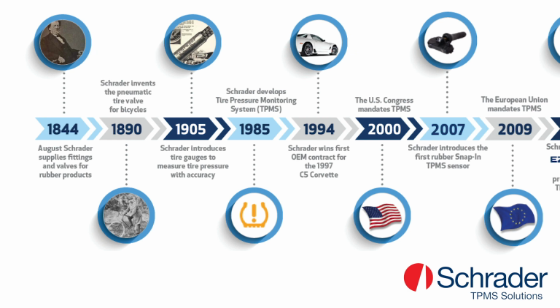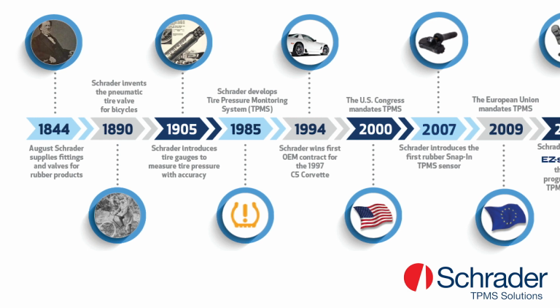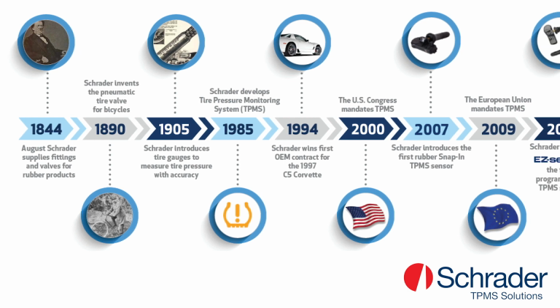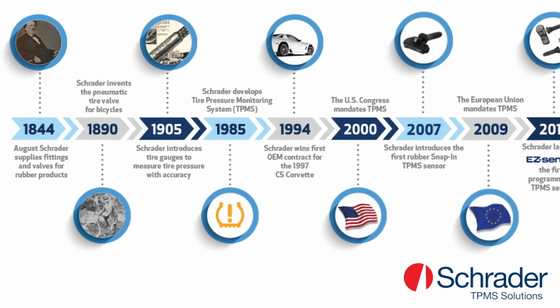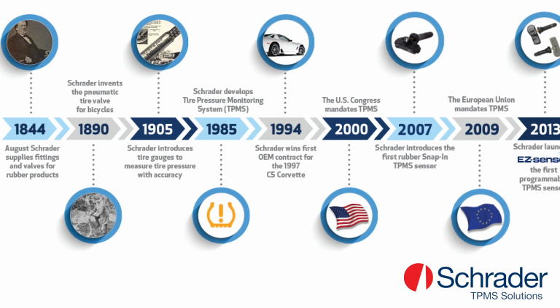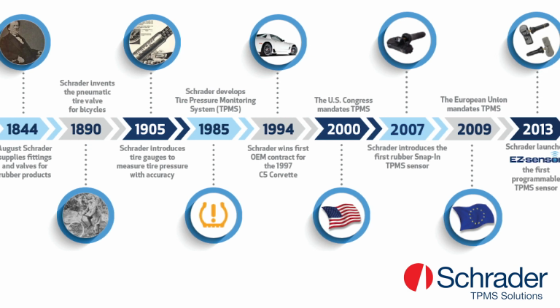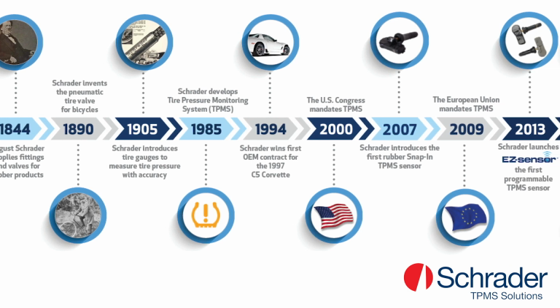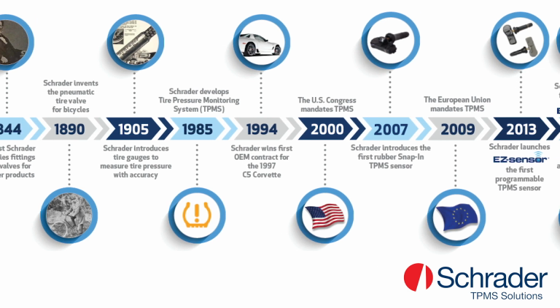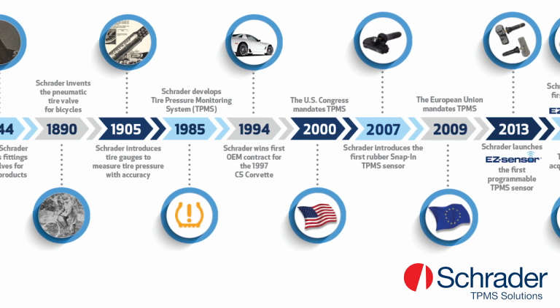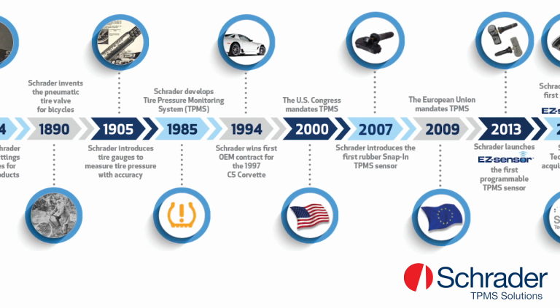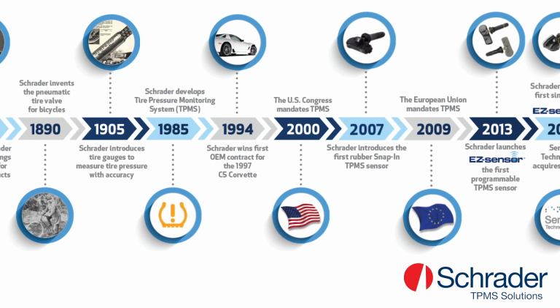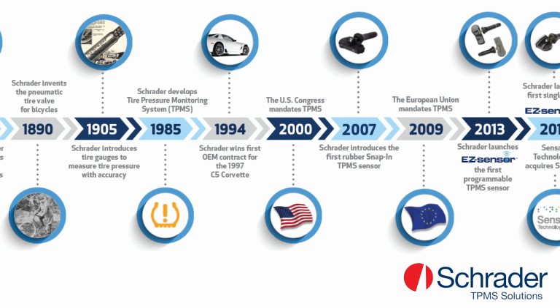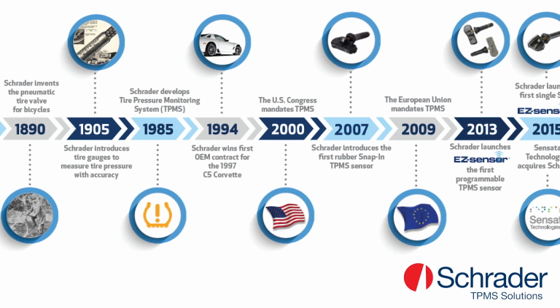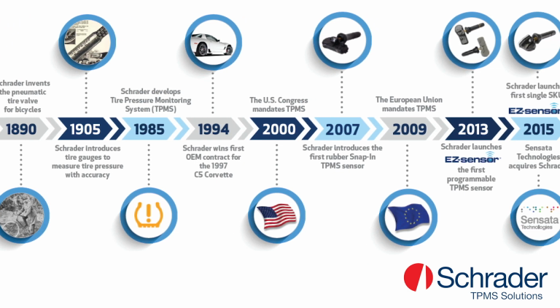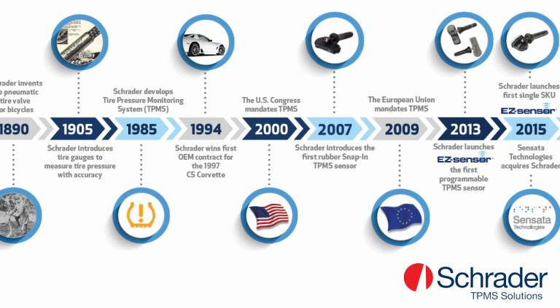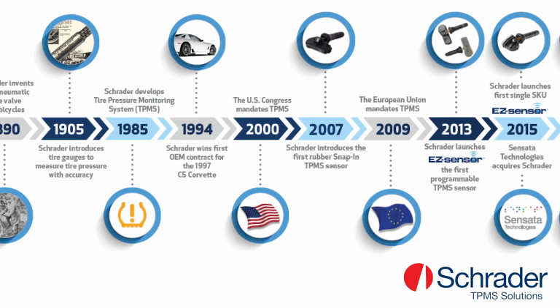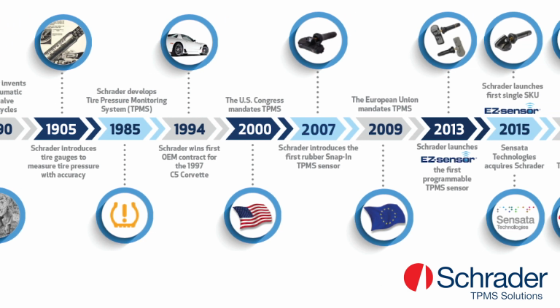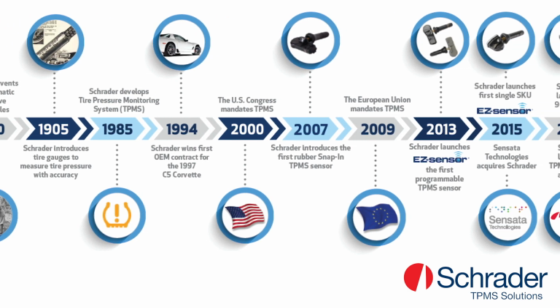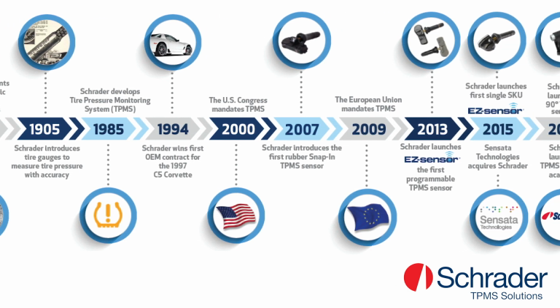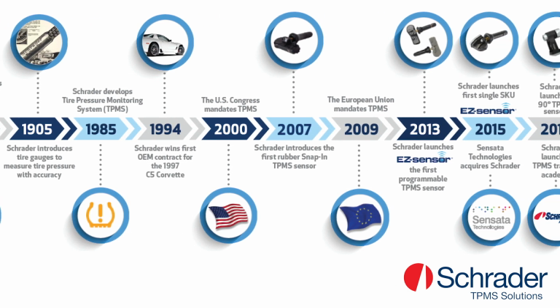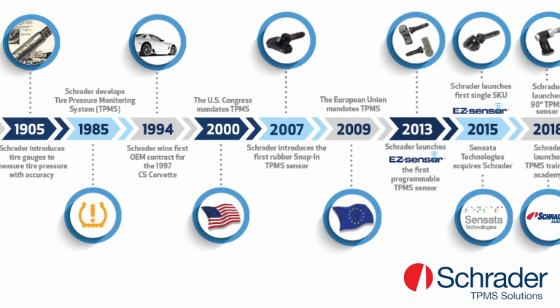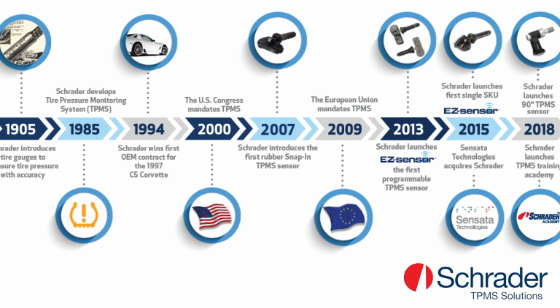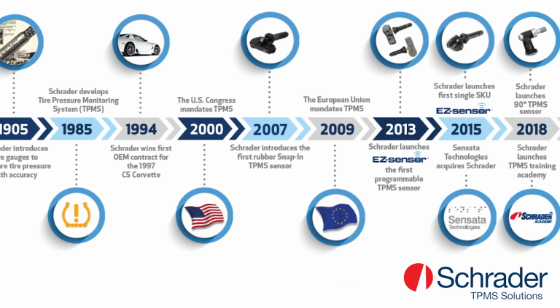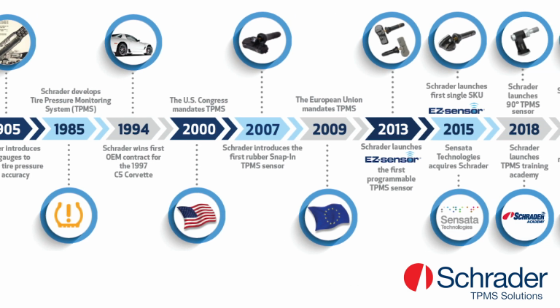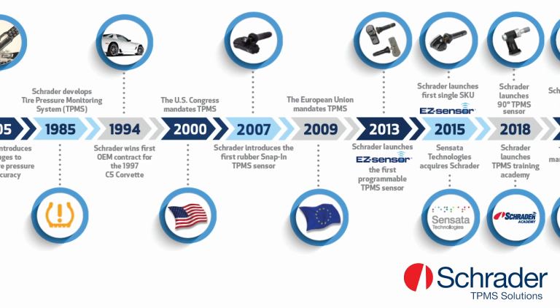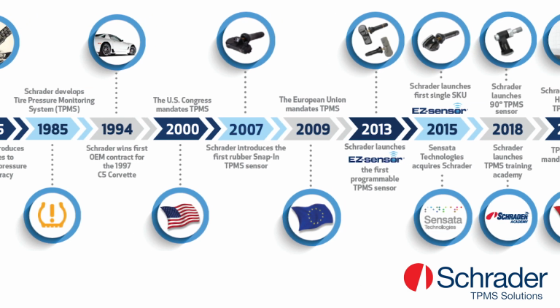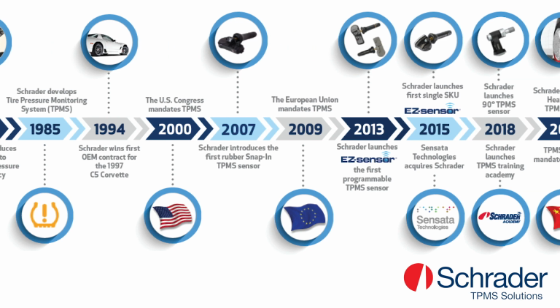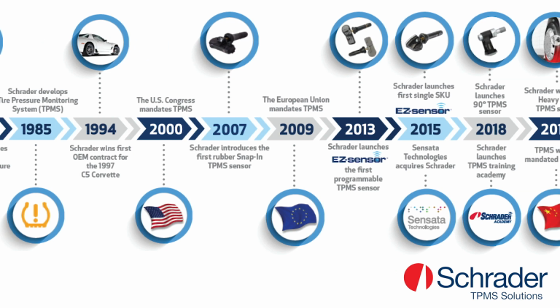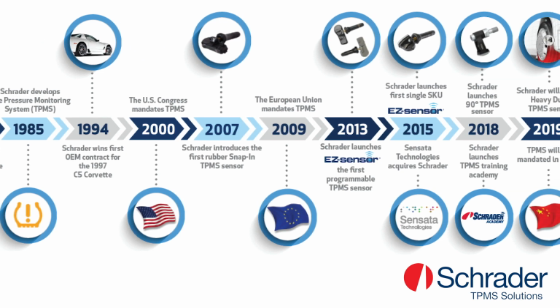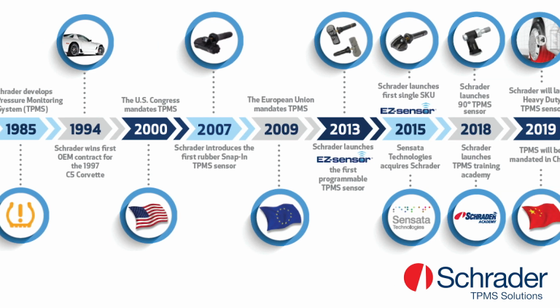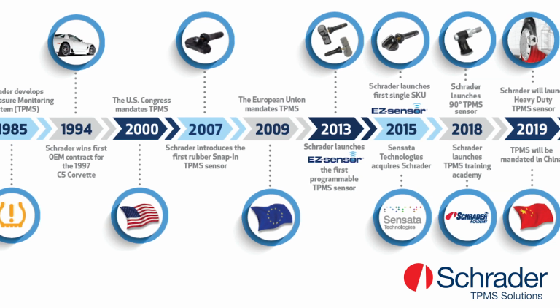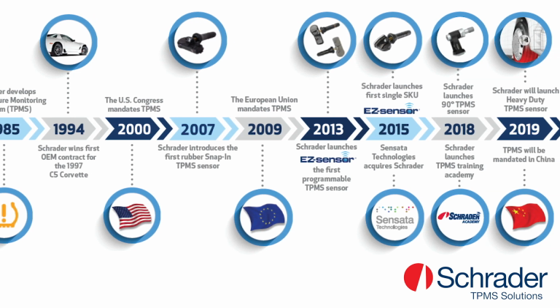Since 1994, Schrader has been the leading OE manufacturer of TPMS and continues to bring innovative products to market.